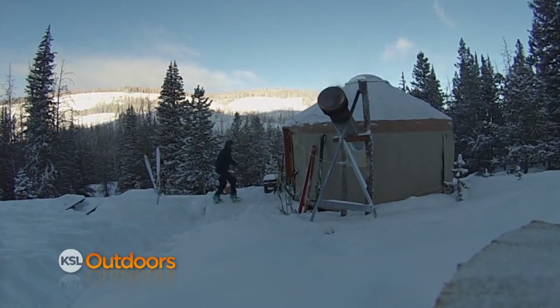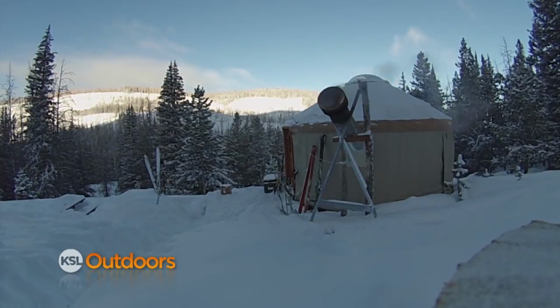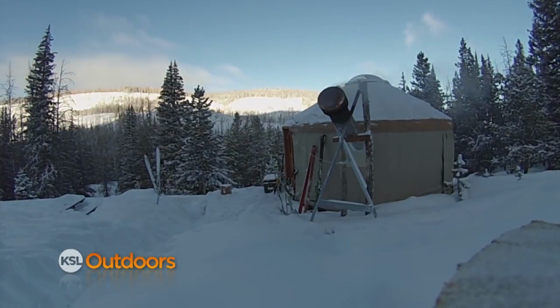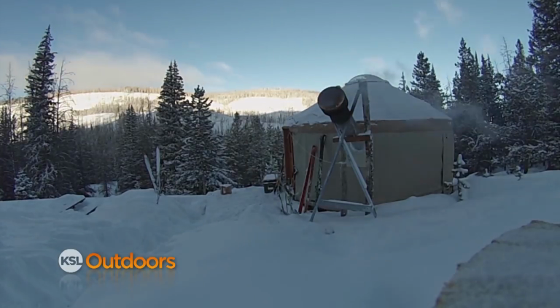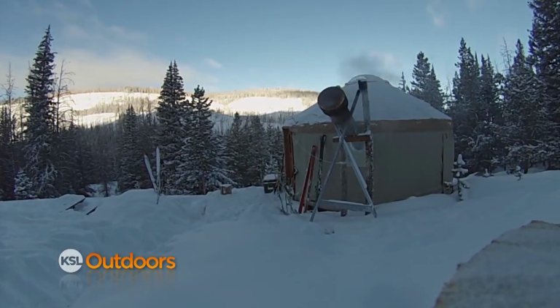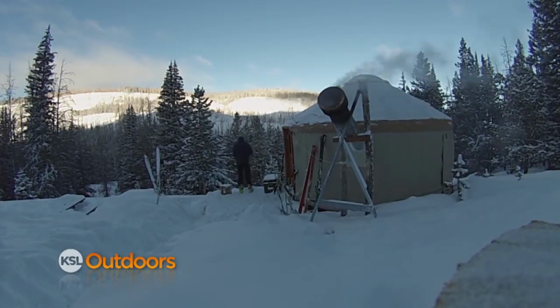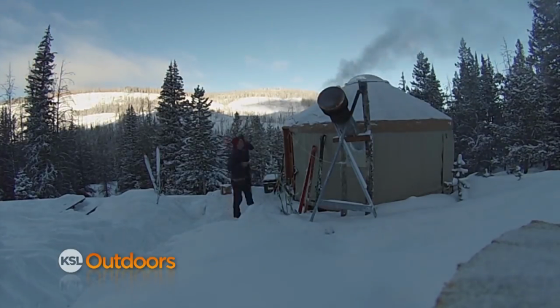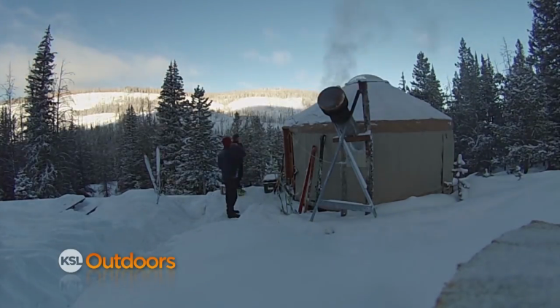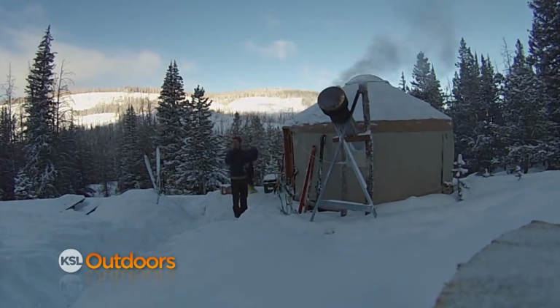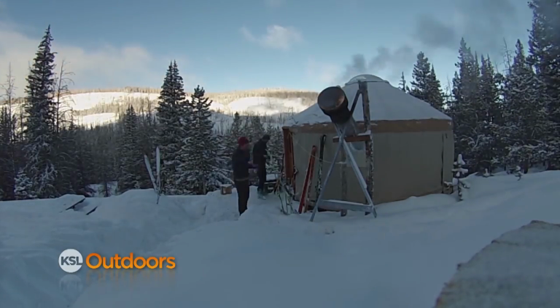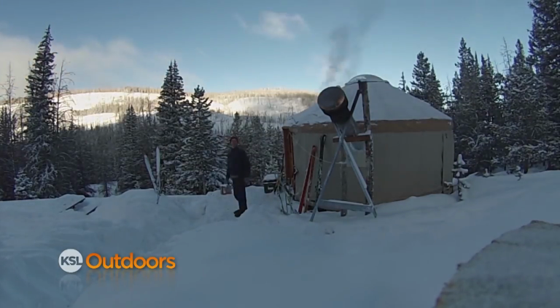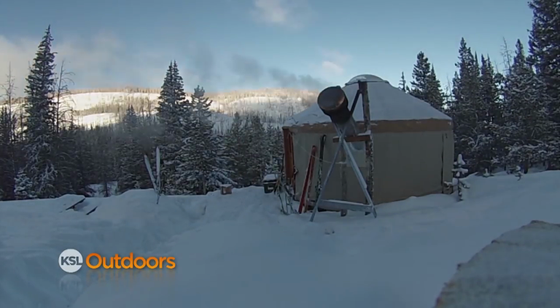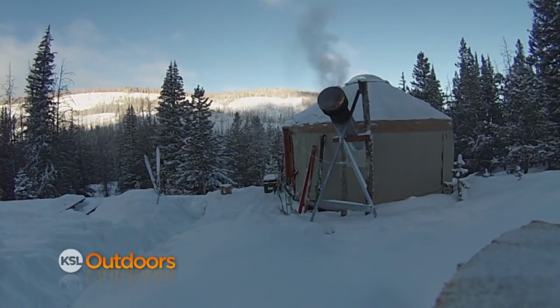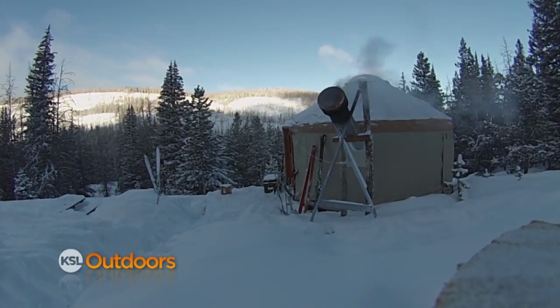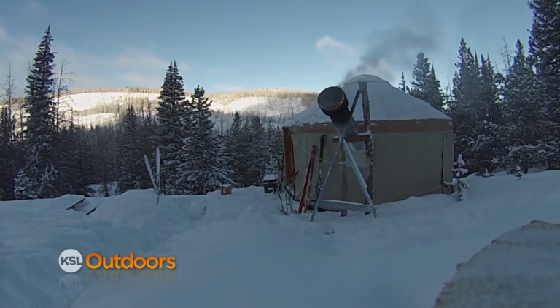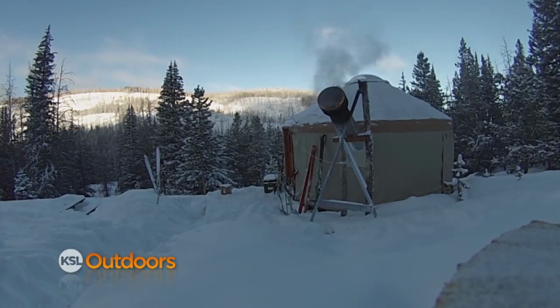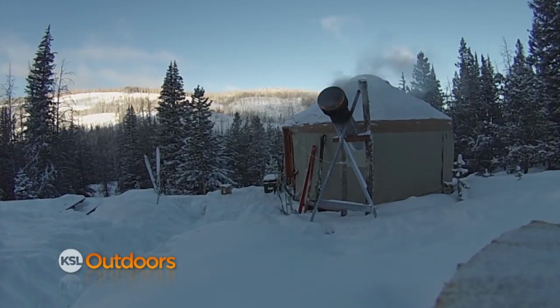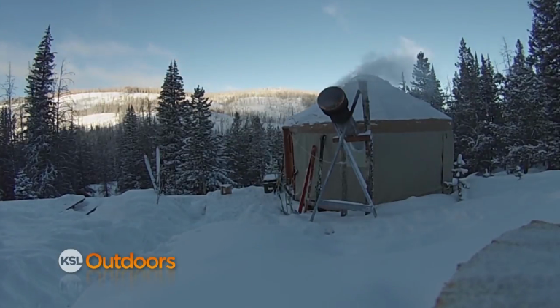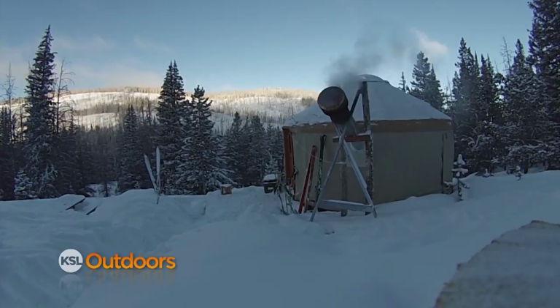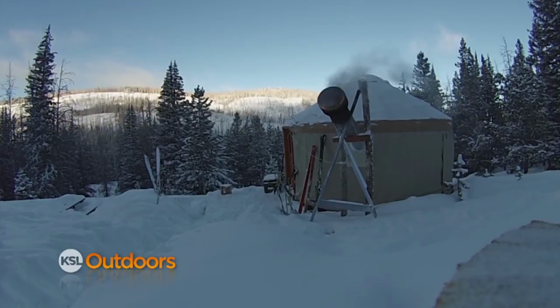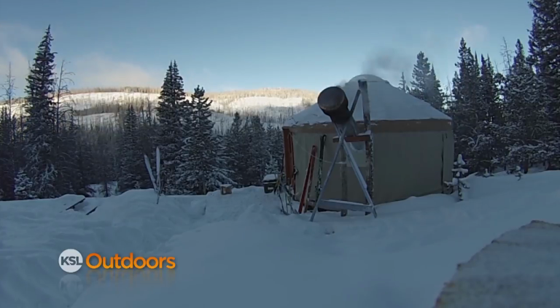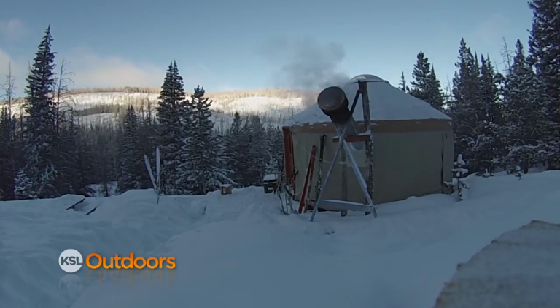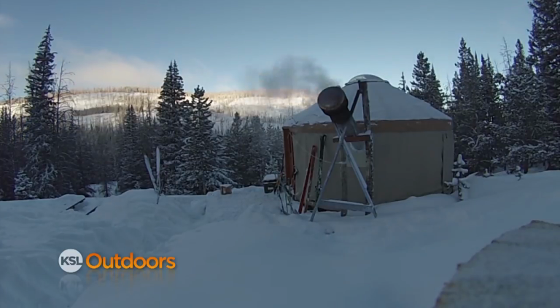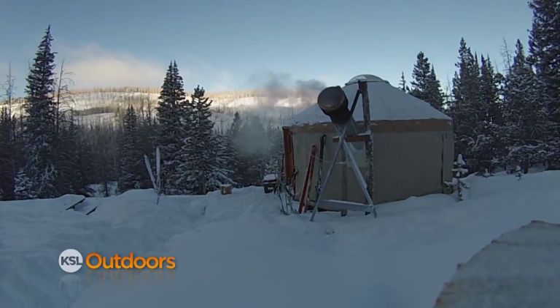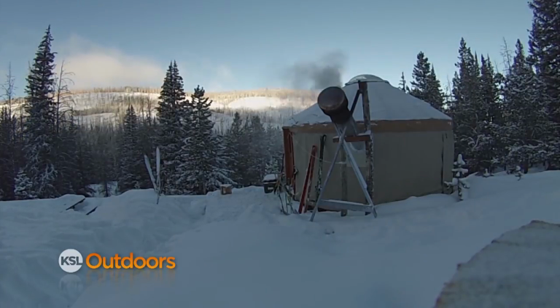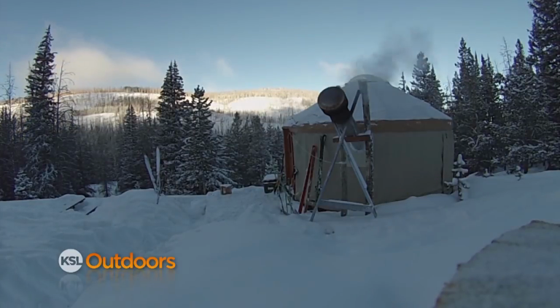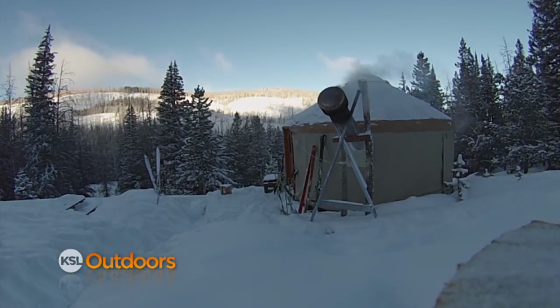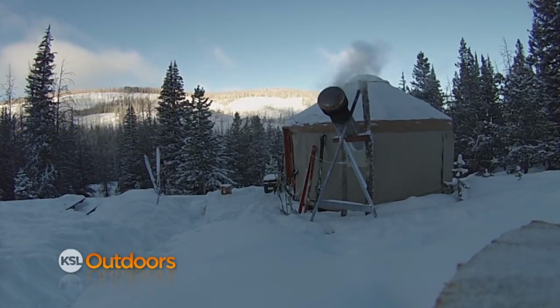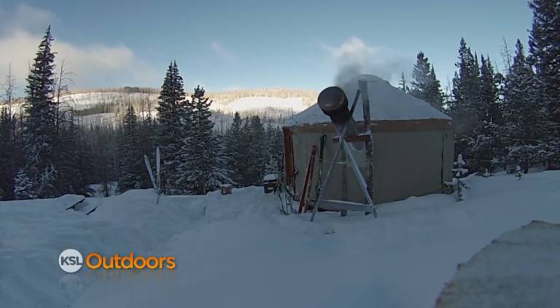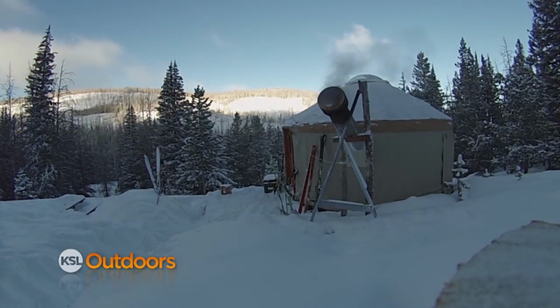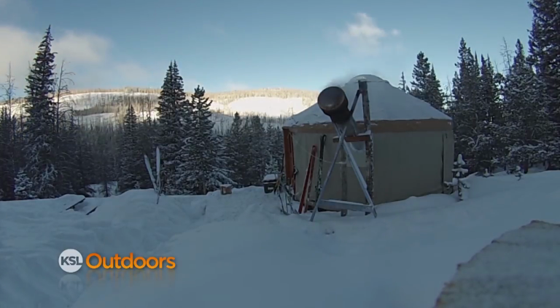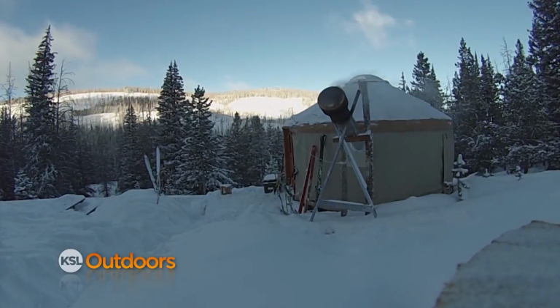We'll have more from the Boundary Creek Yurt coming up, but first, here's tonight's Utah Field Guide.